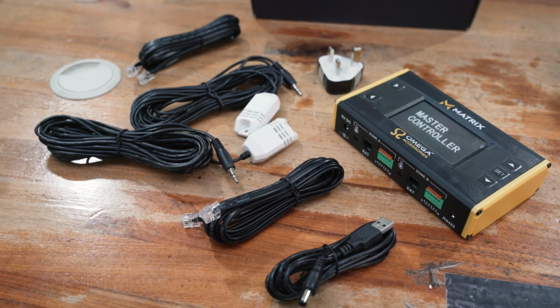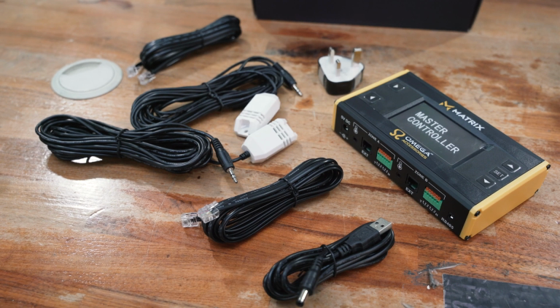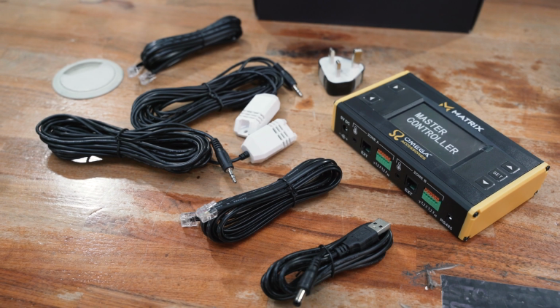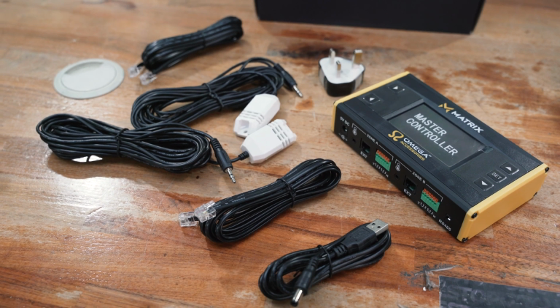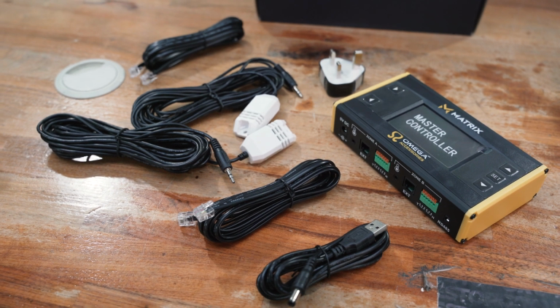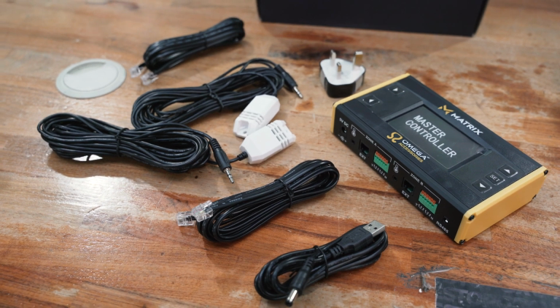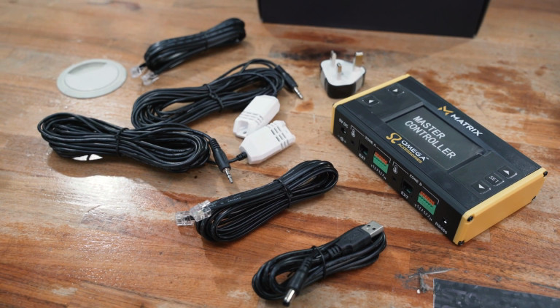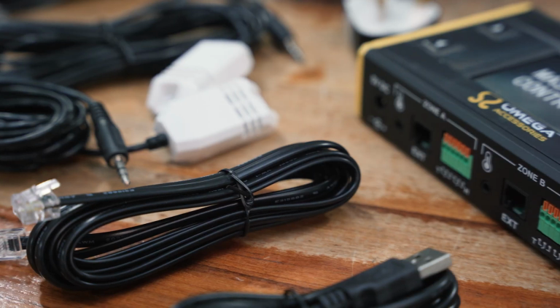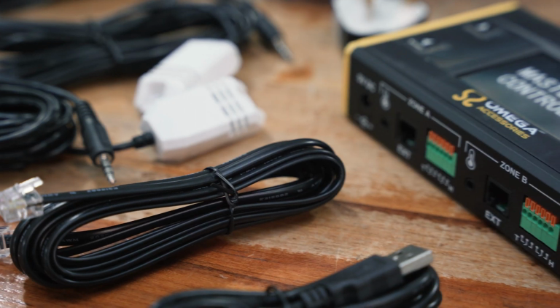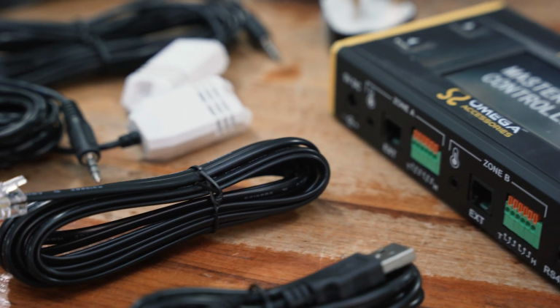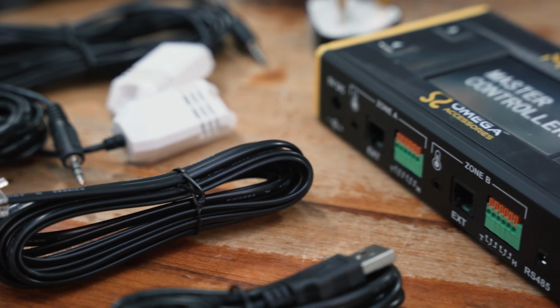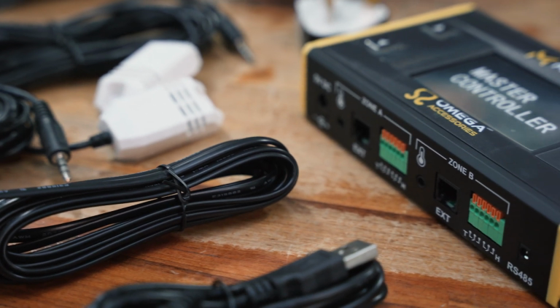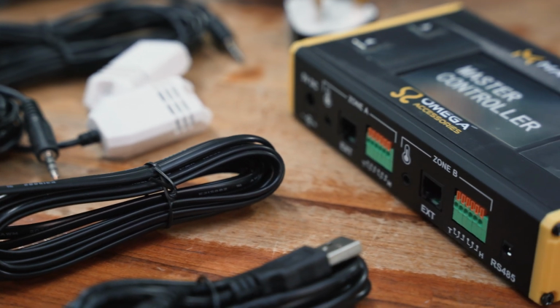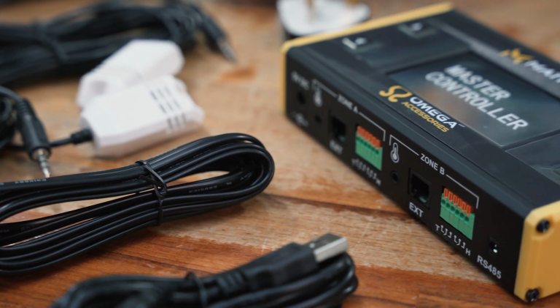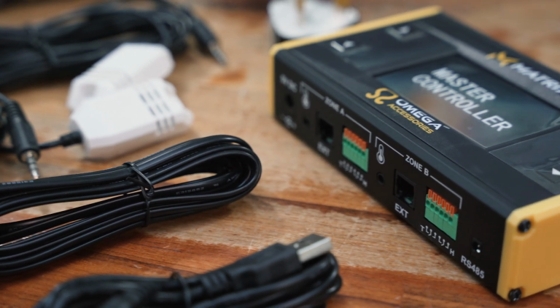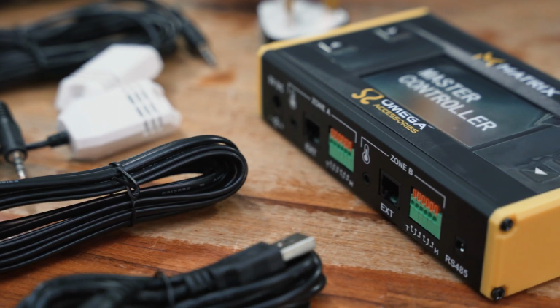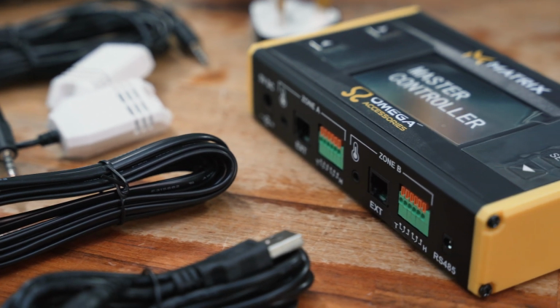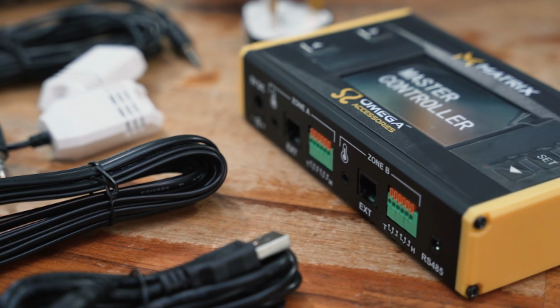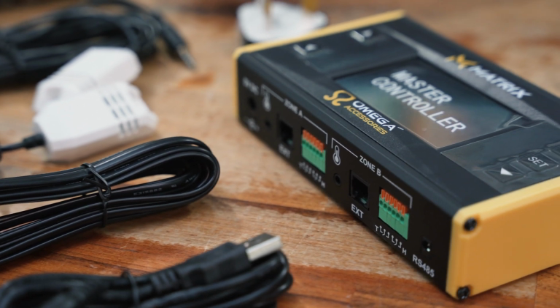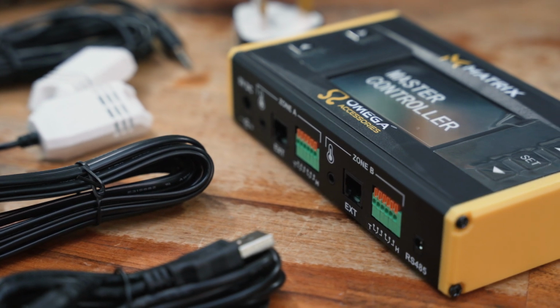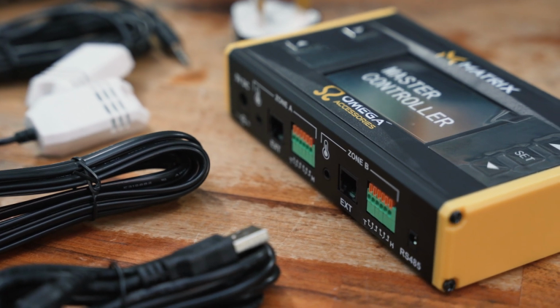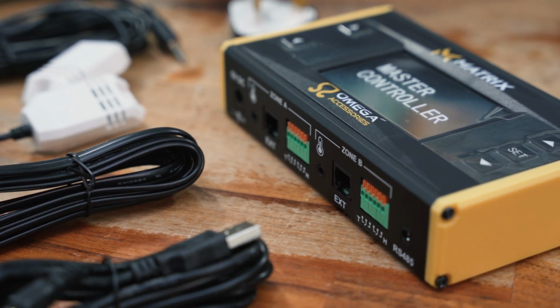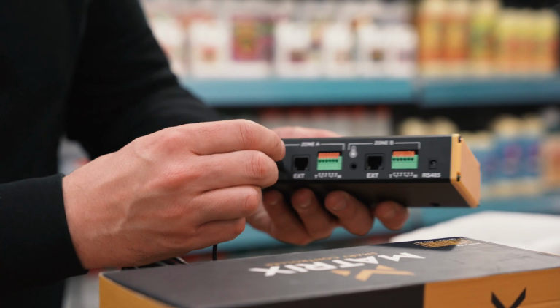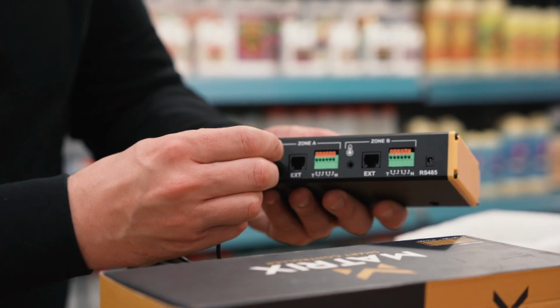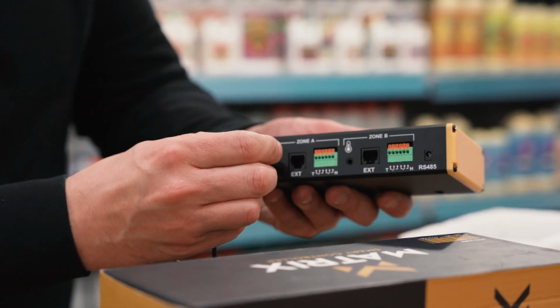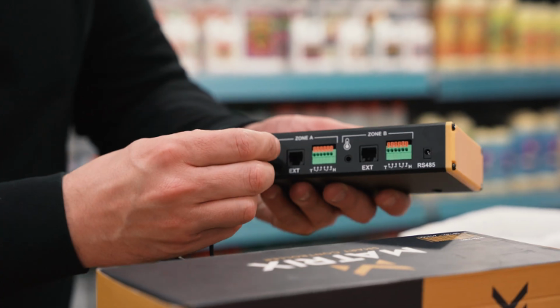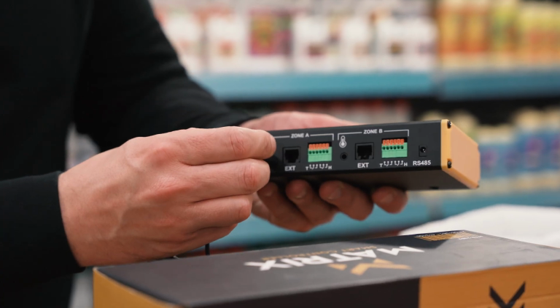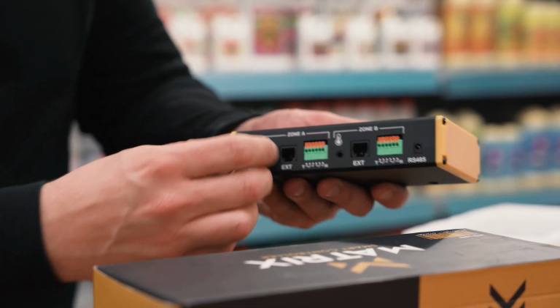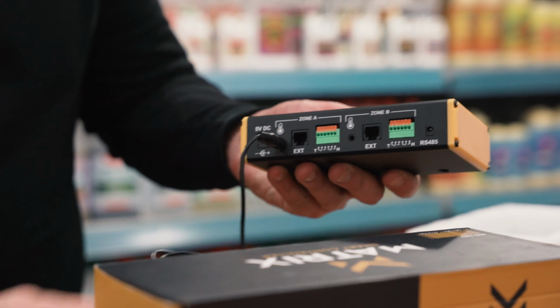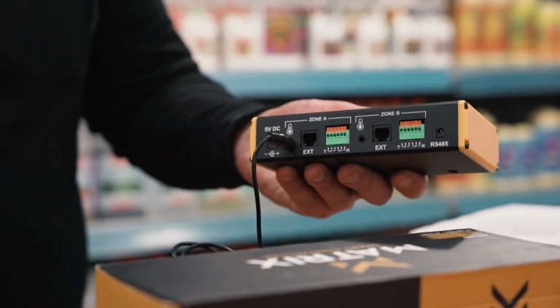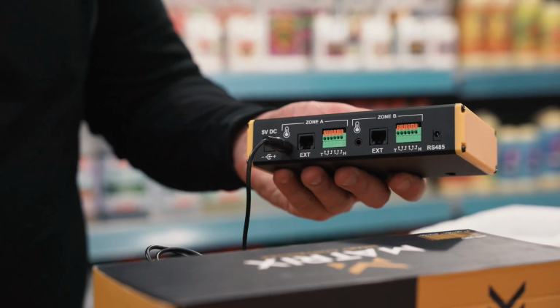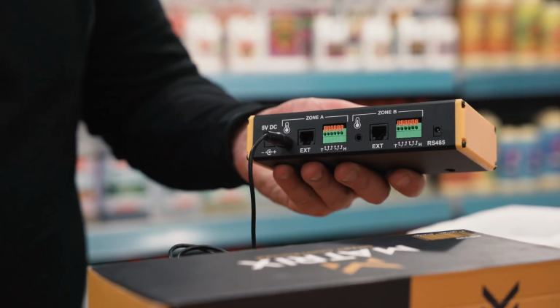You get two temperature and humidity probes, one for each of the areas, a couple of cables to connect up your lights, and a power cable with a three-pin plug.